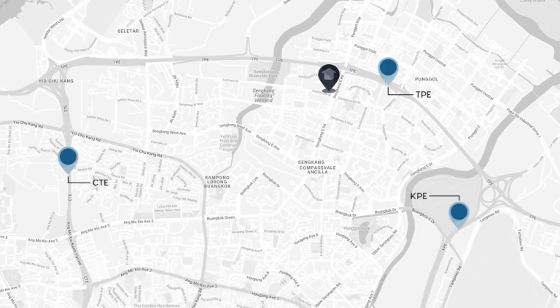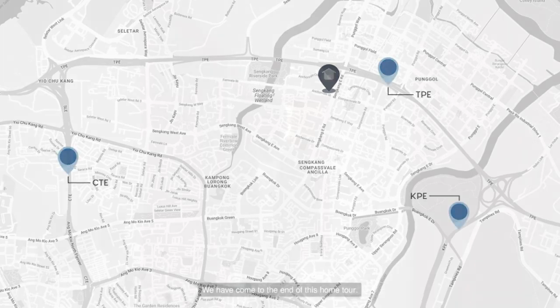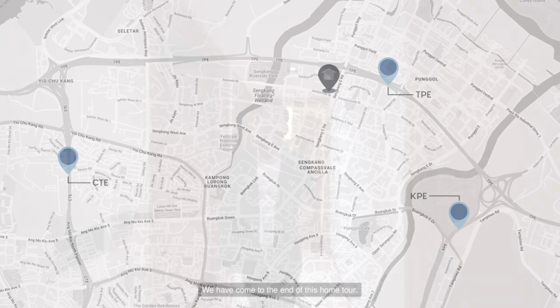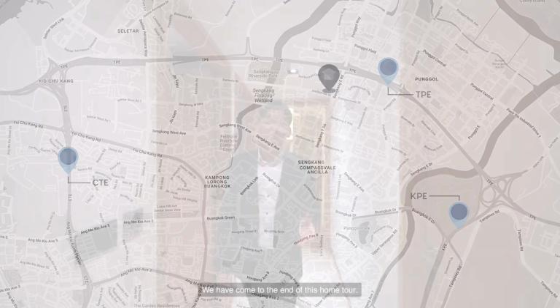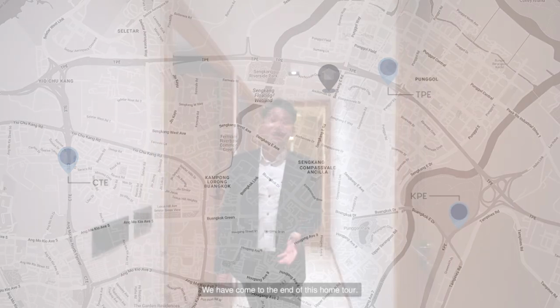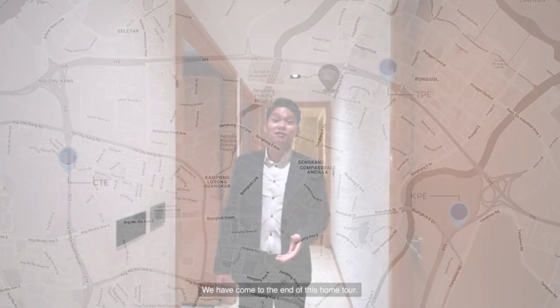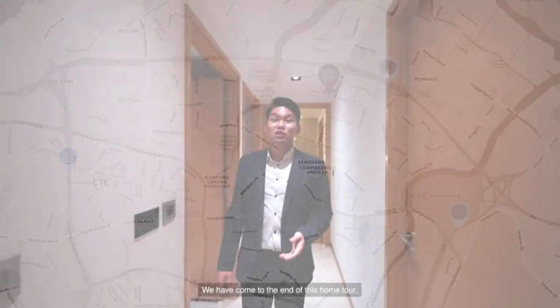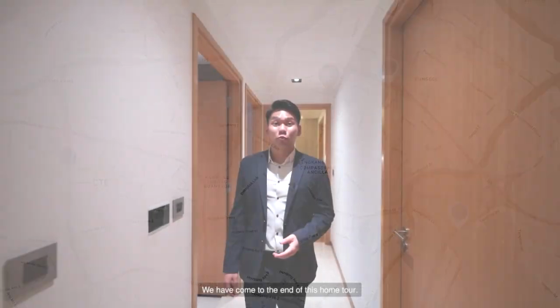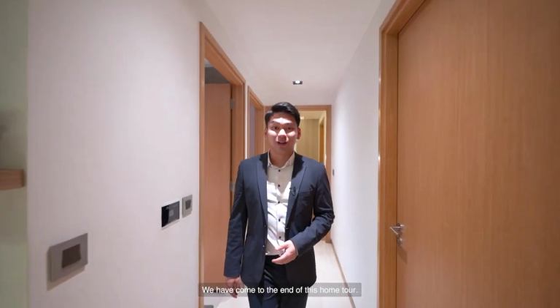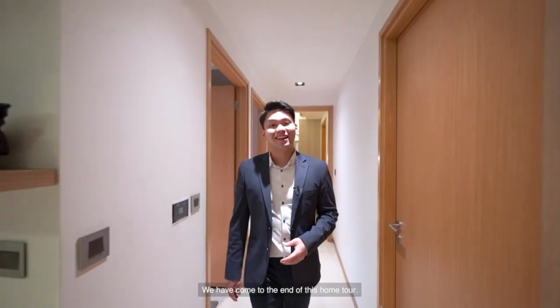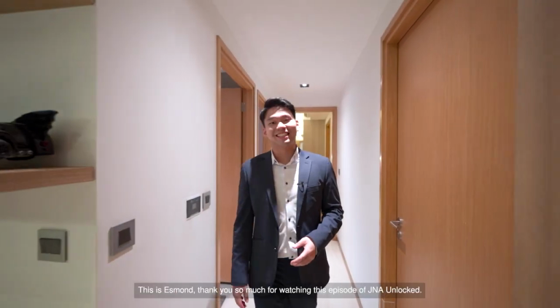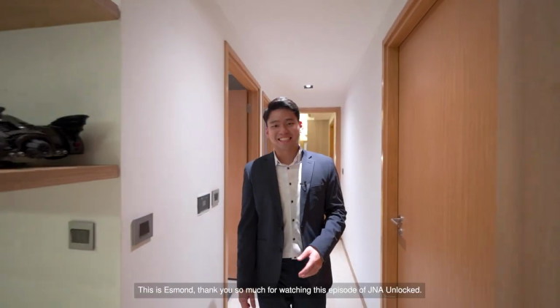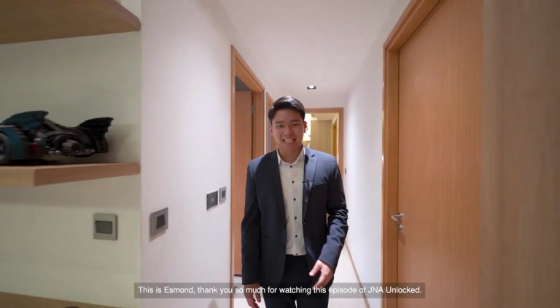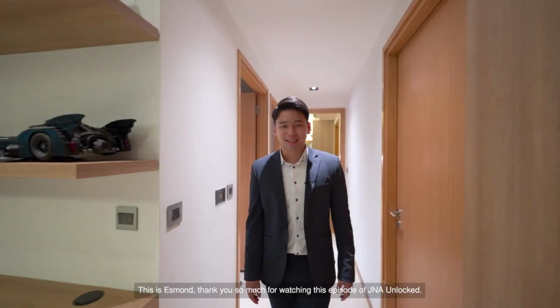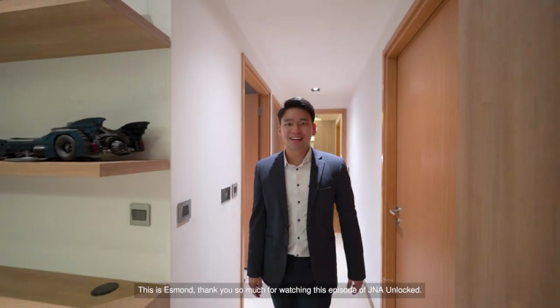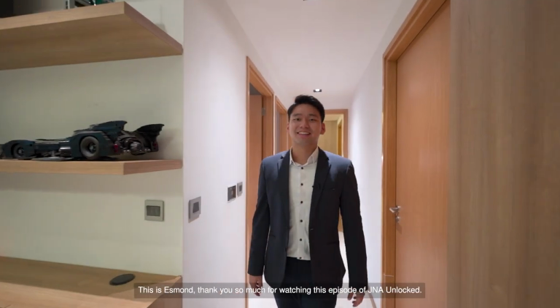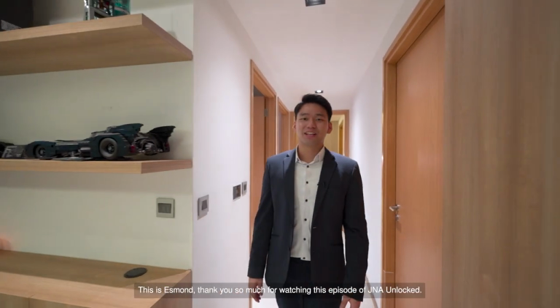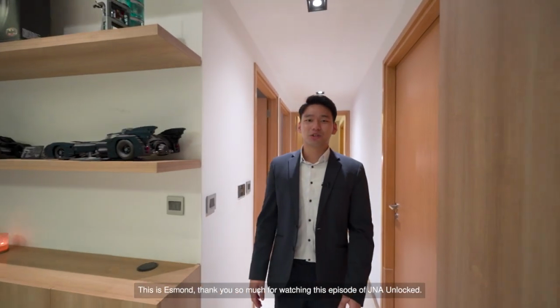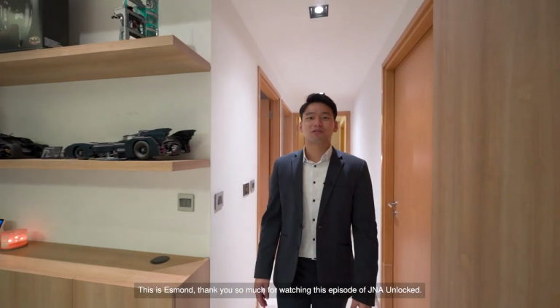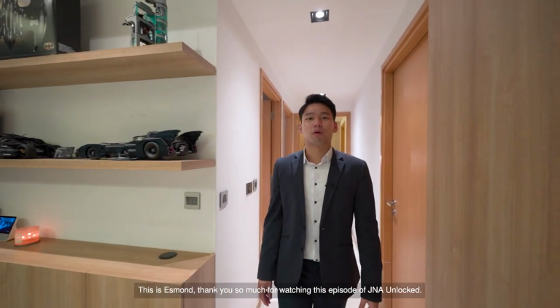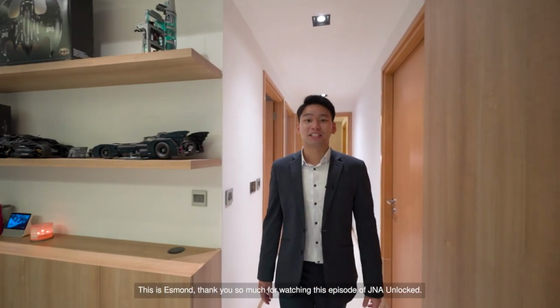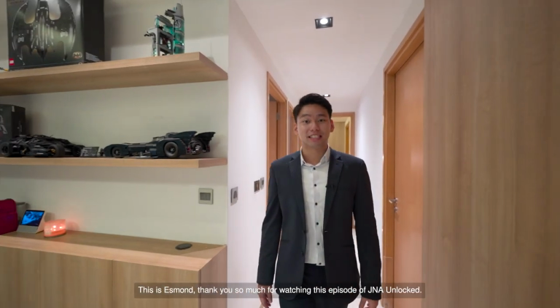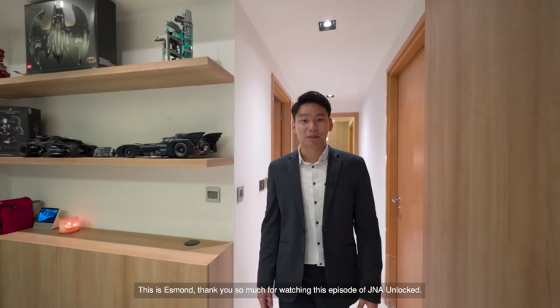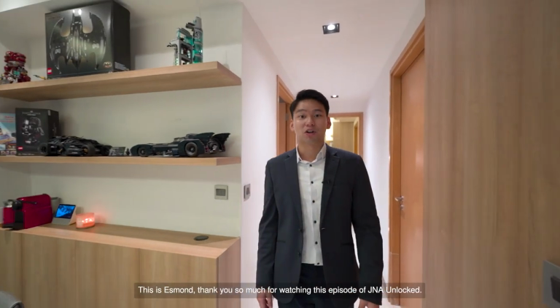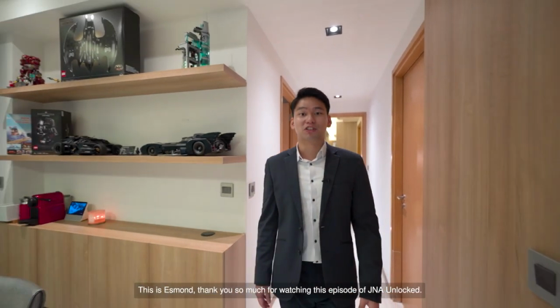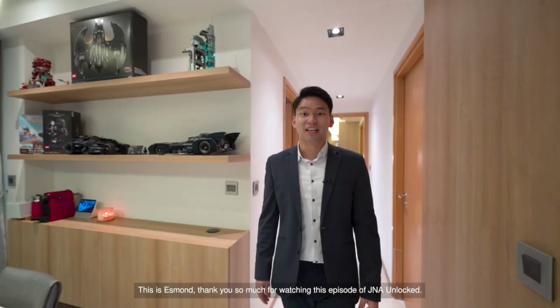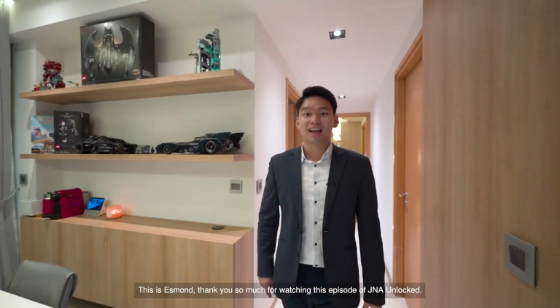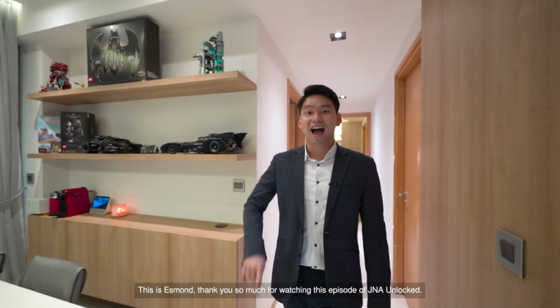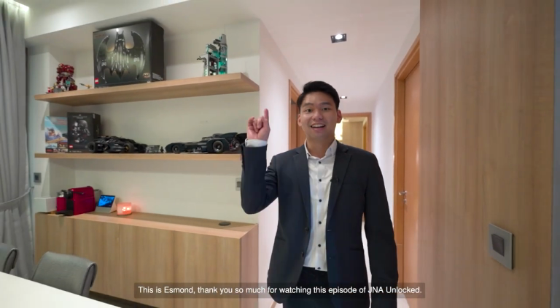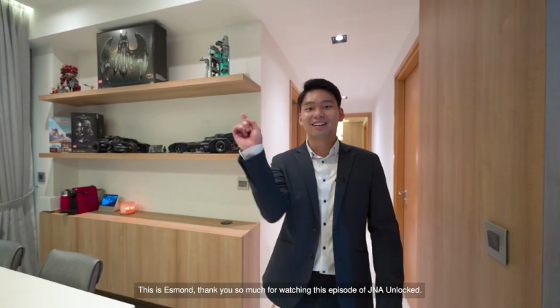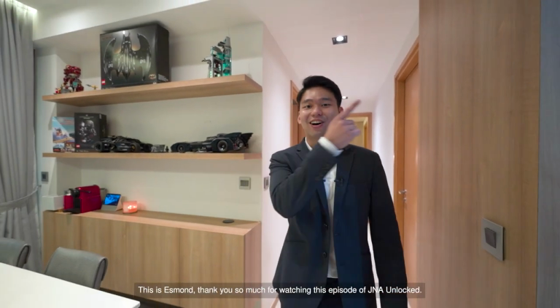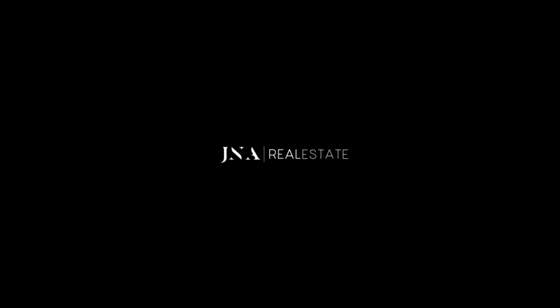We have come to the end of this home tour. This is Esmond — thank you so much for watching this episode of J&A Unlocked.